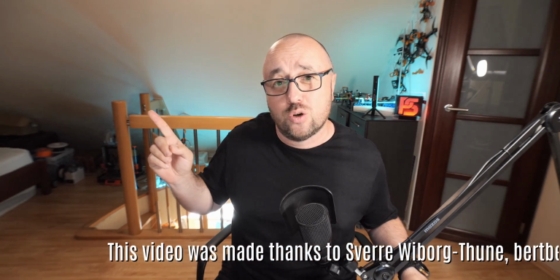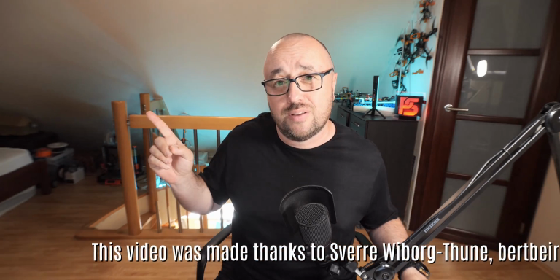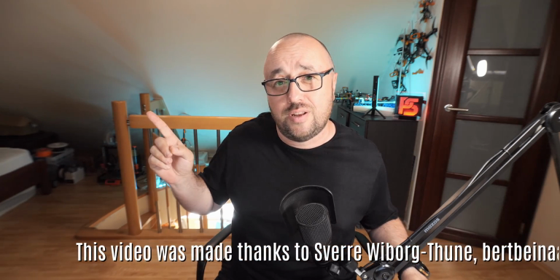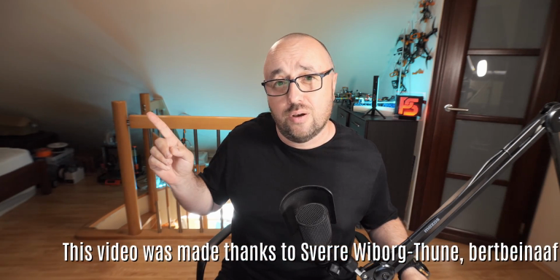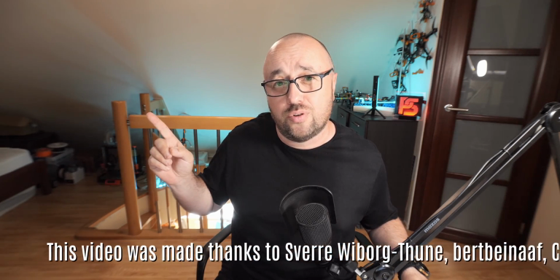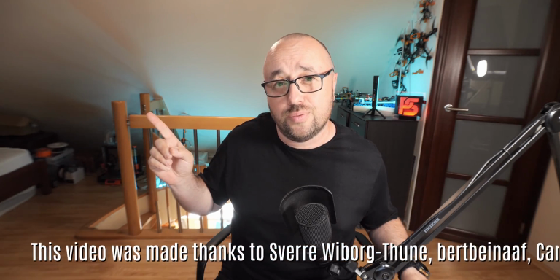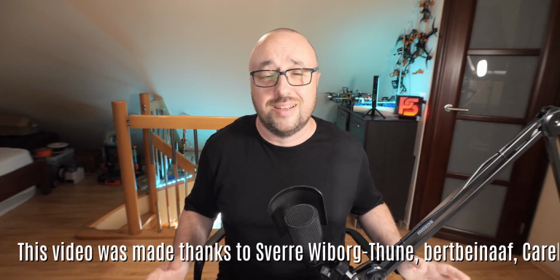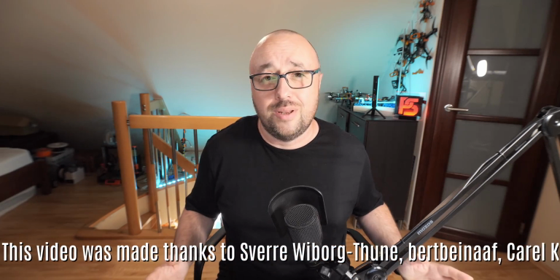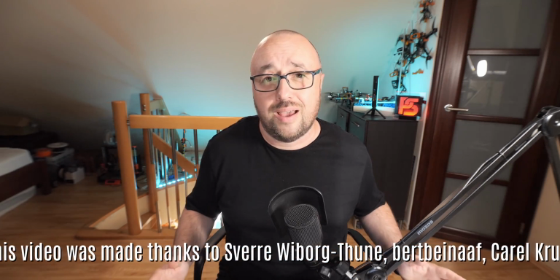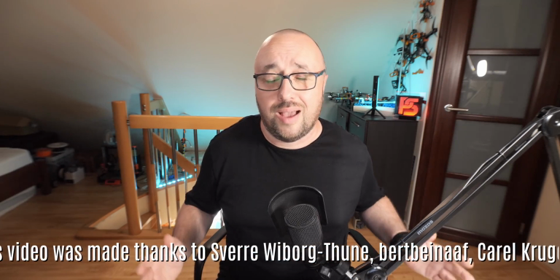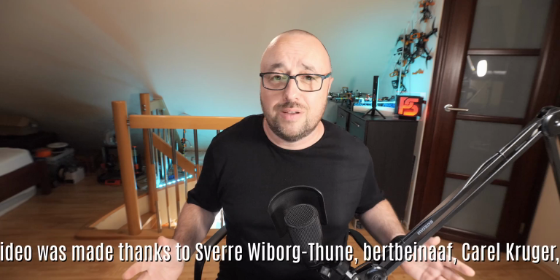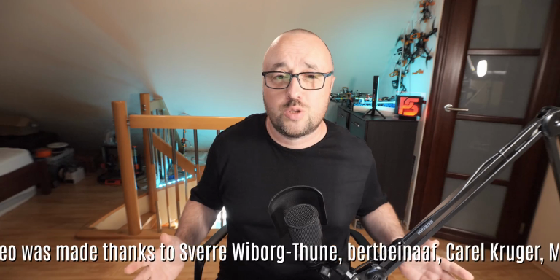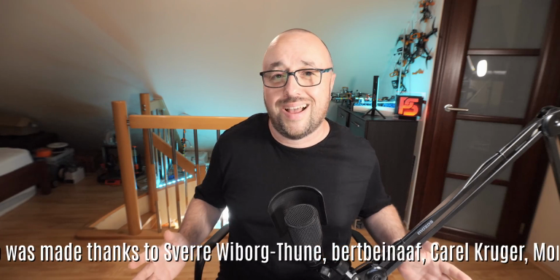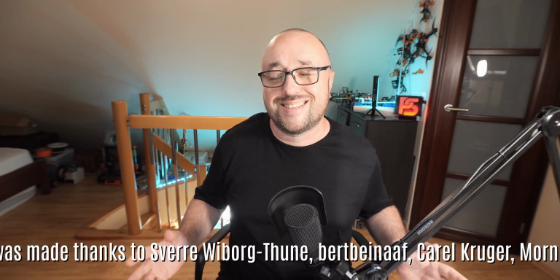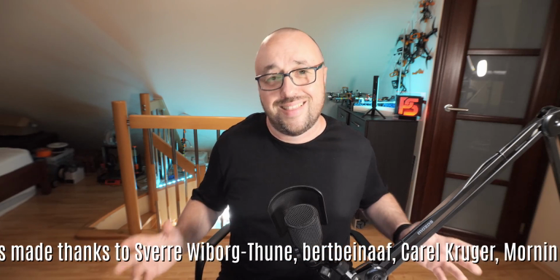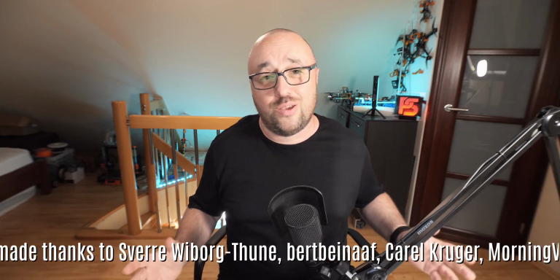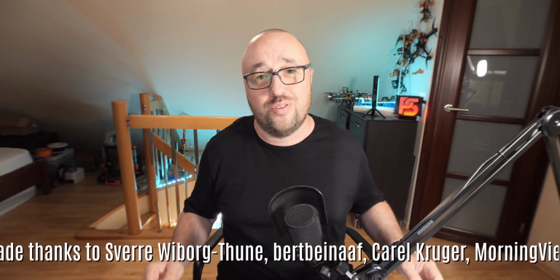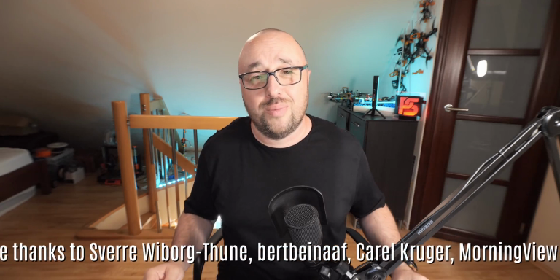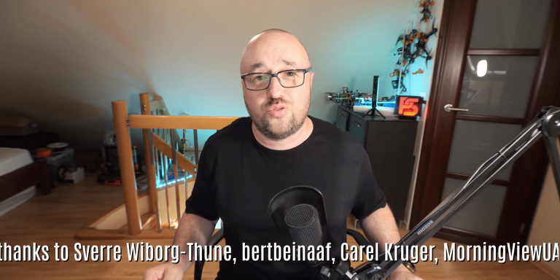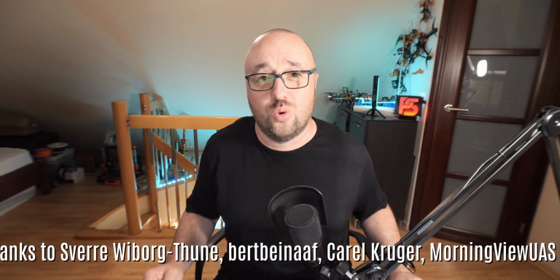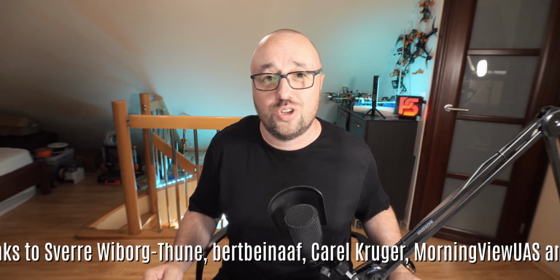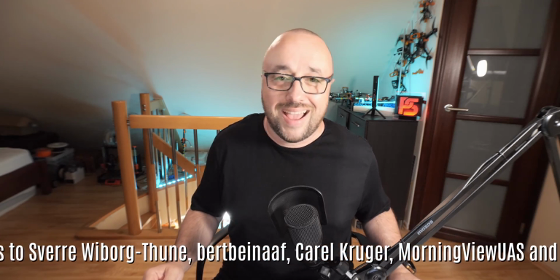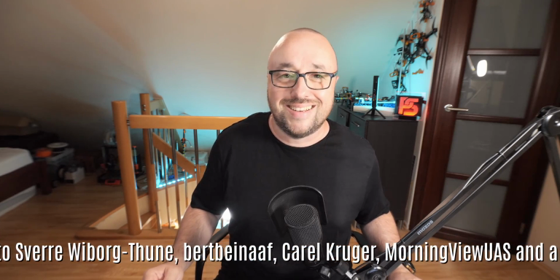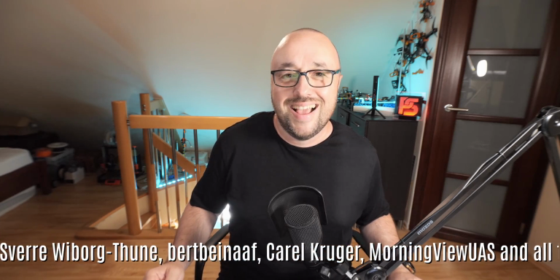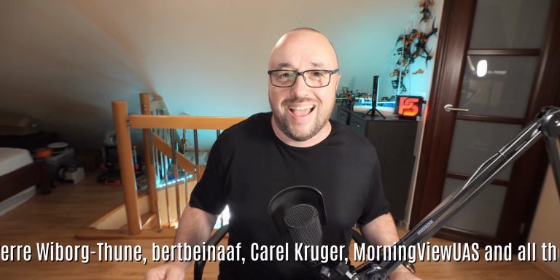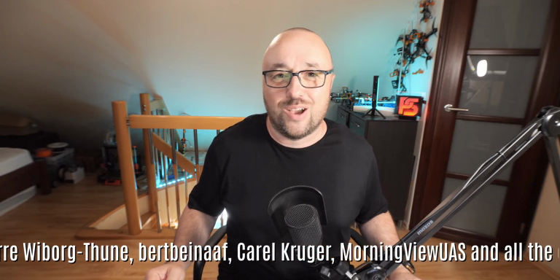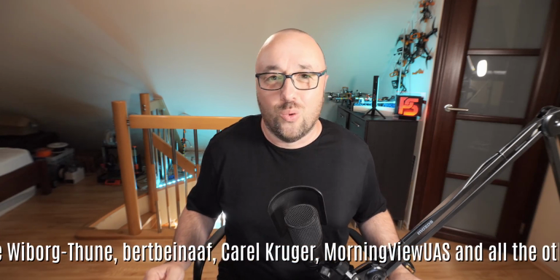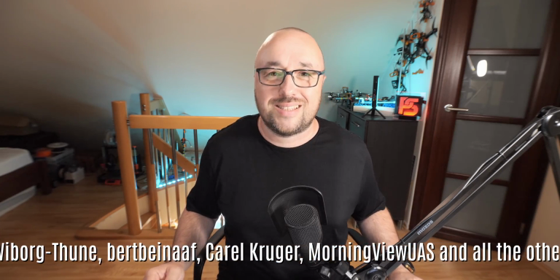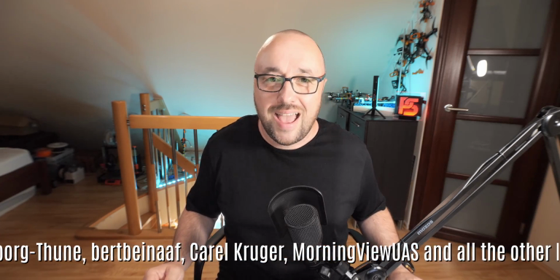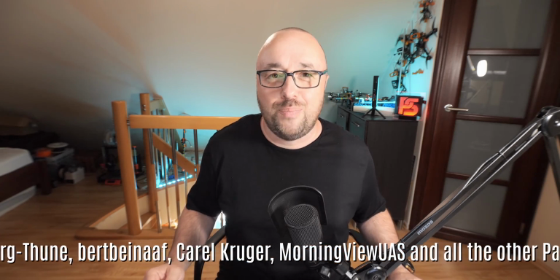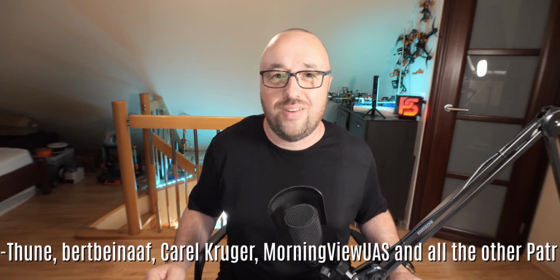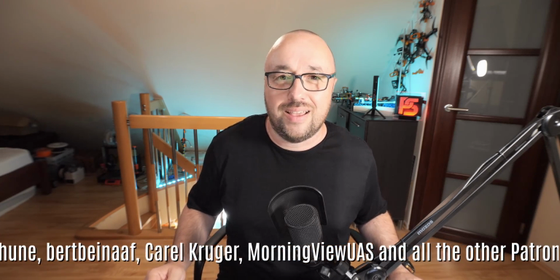If you would like to check other drone frames I made, here's the video for you. In the meantime, I'm Paweł Spechalski. Thank you very much for watching. And like always, happy flying!